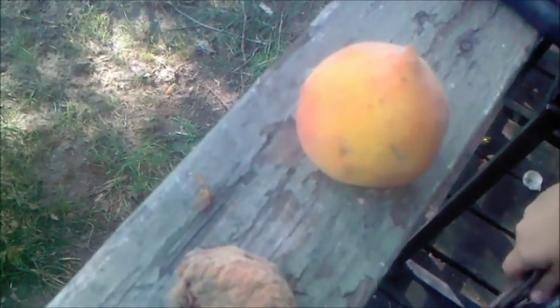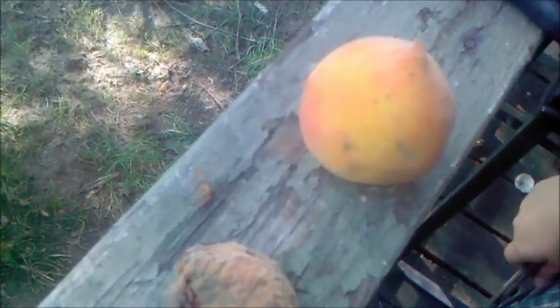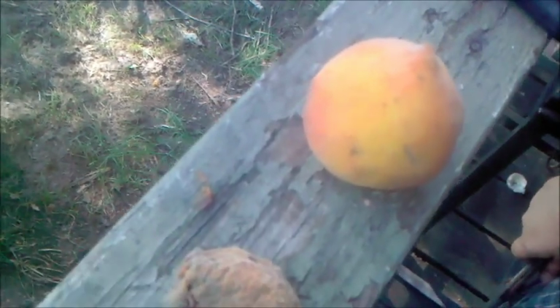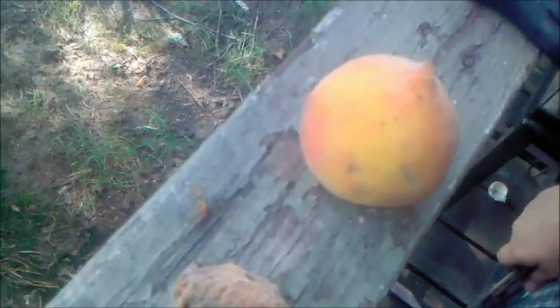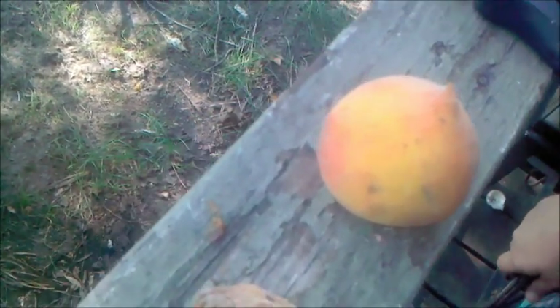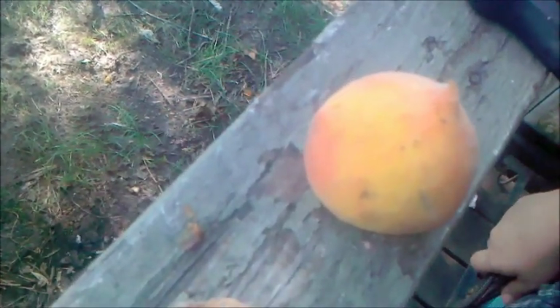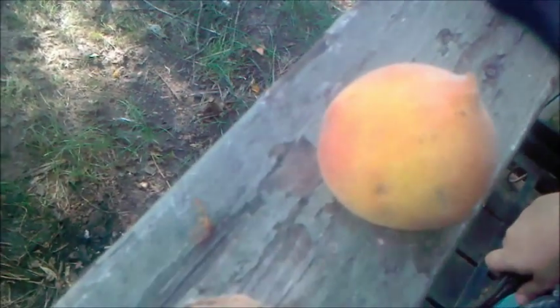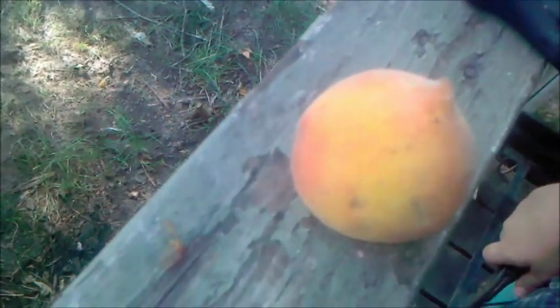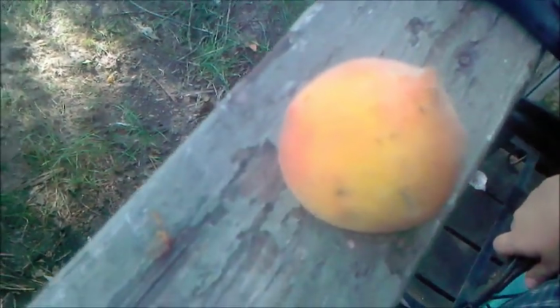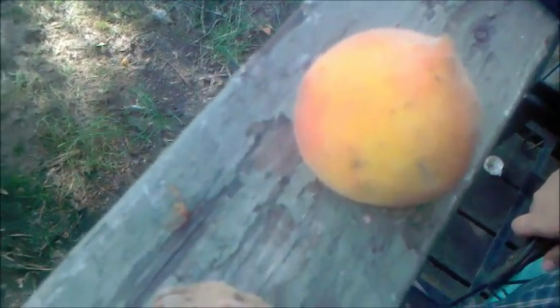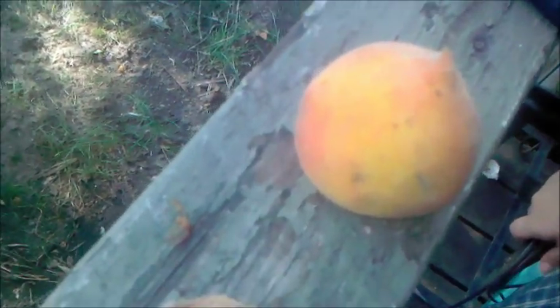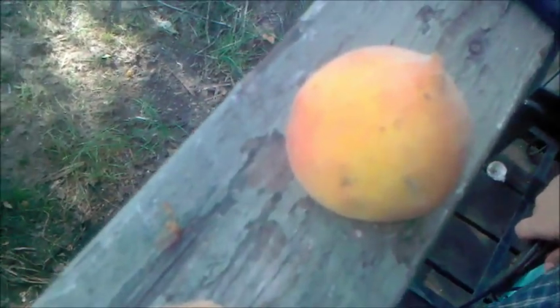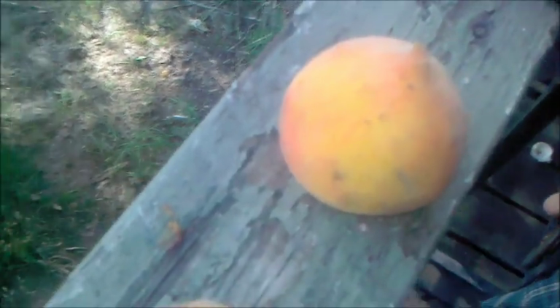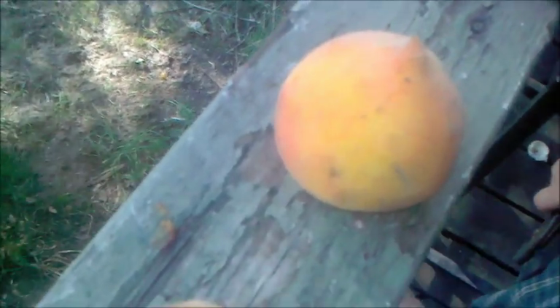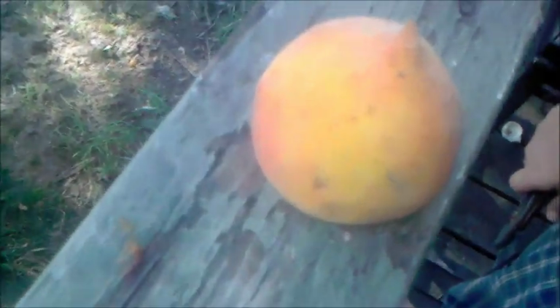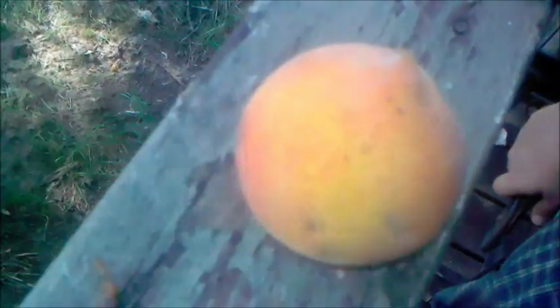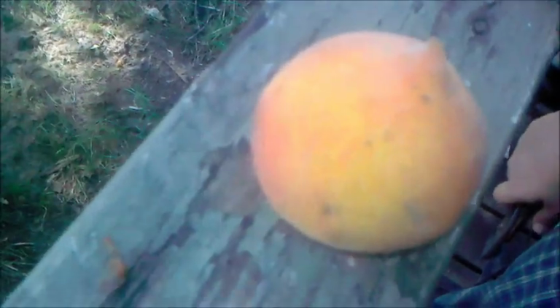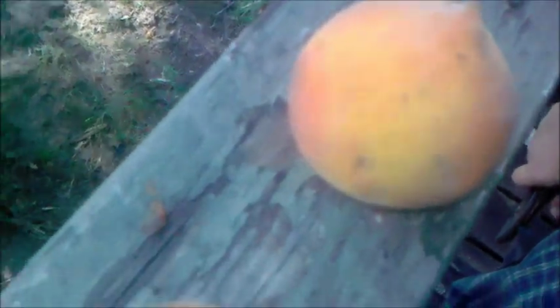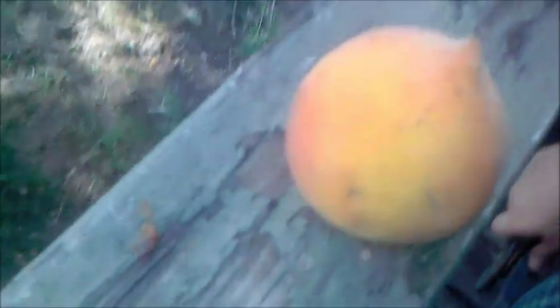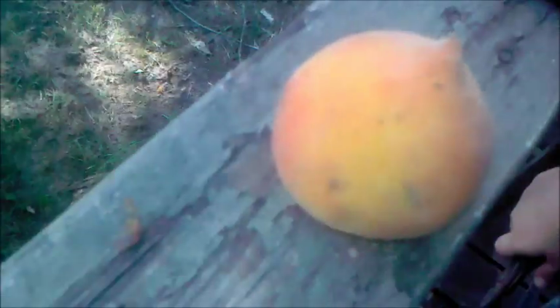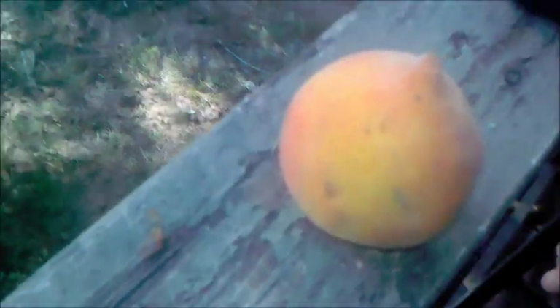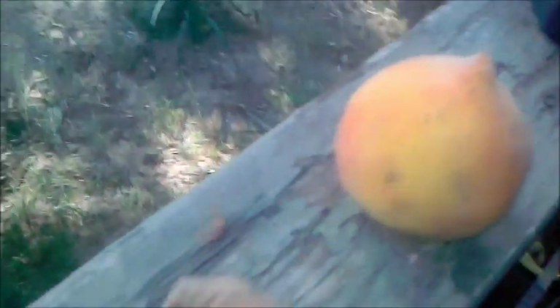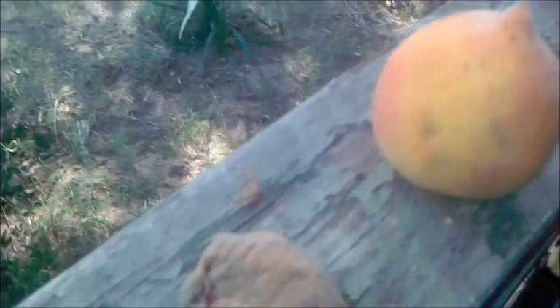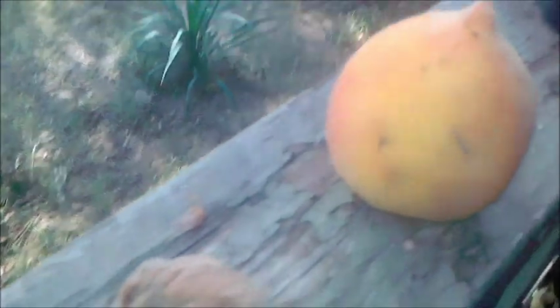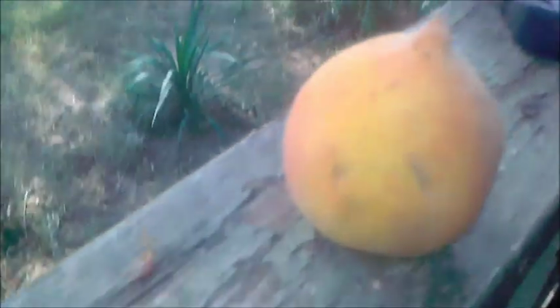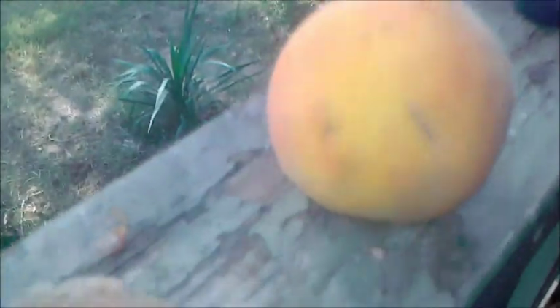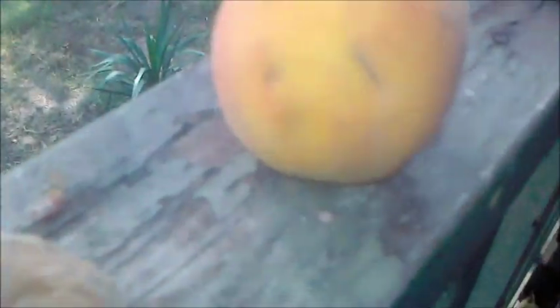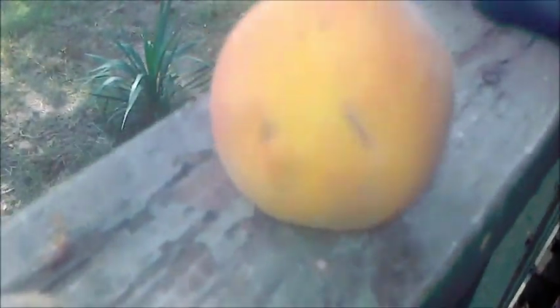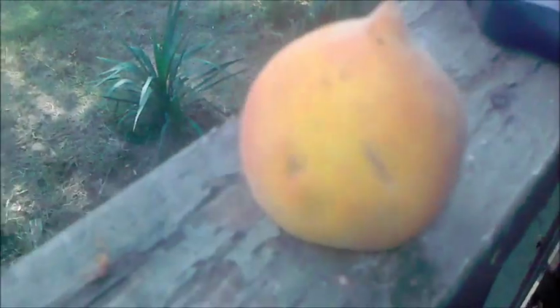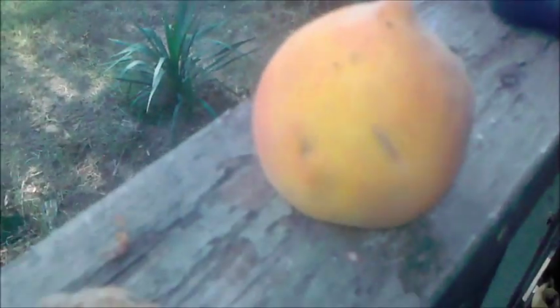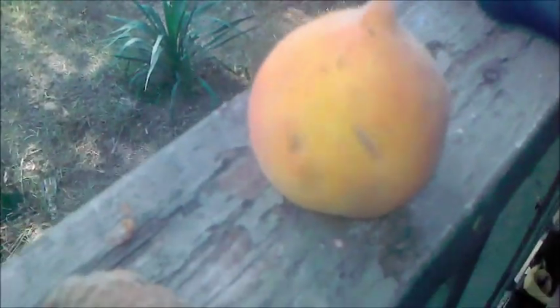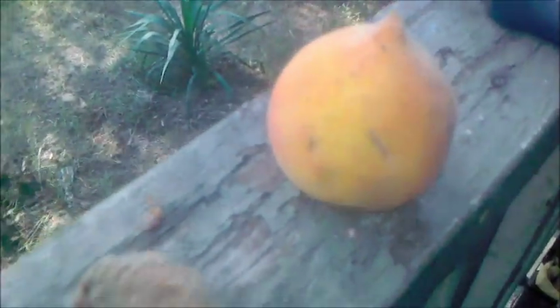So I went over to a friend's house and the peach tree was producing a lot of peaches, so I figured I'd get some. They're not very big ones.